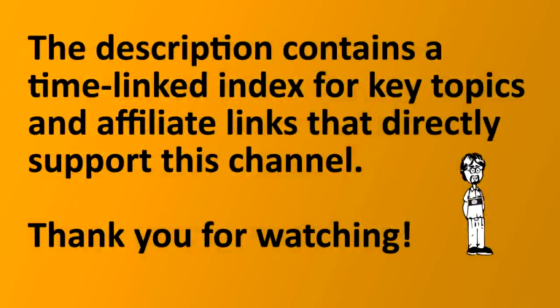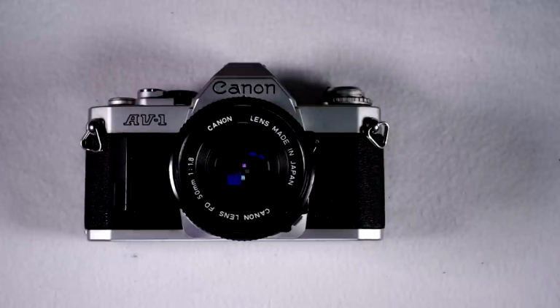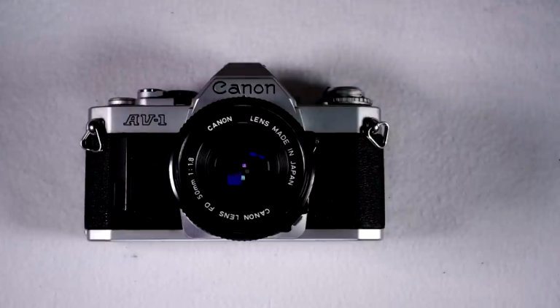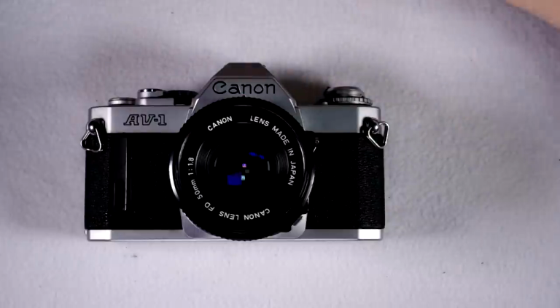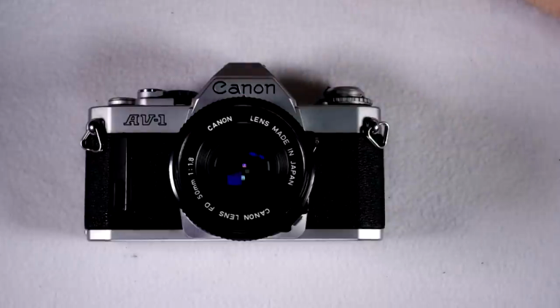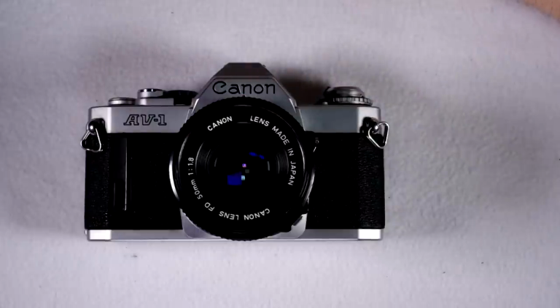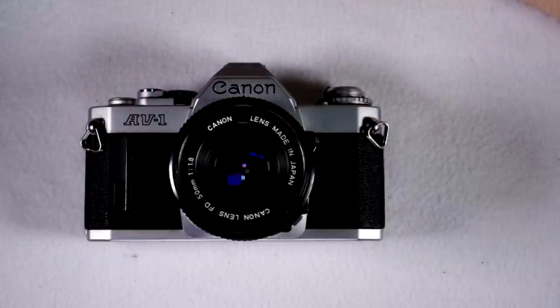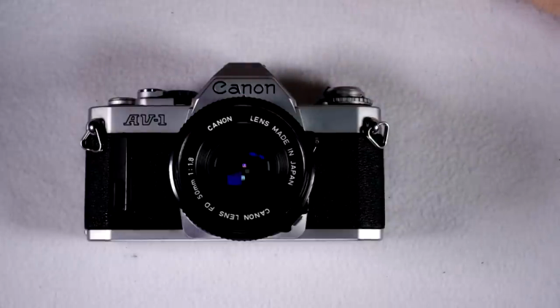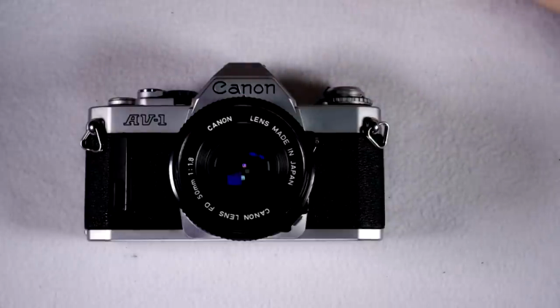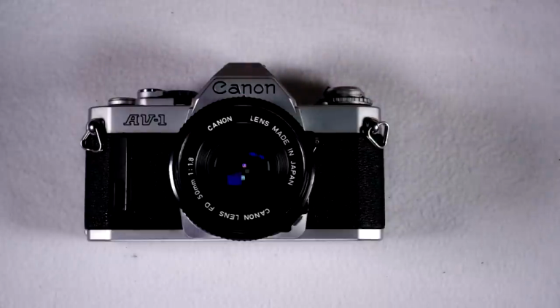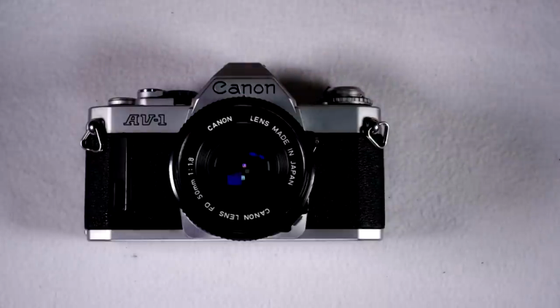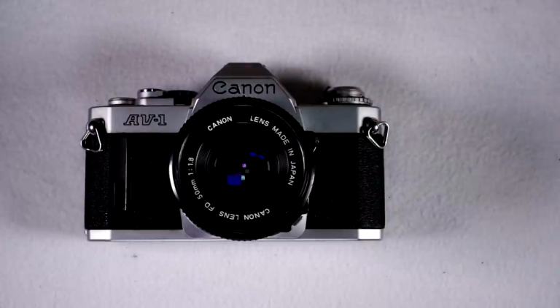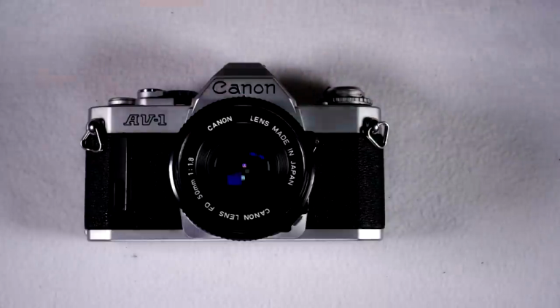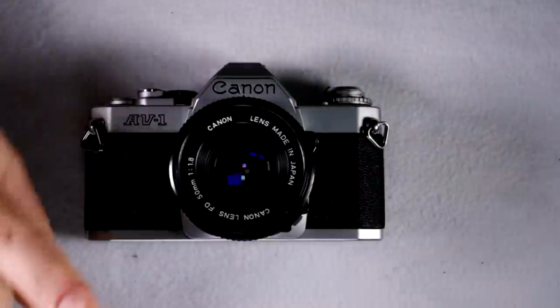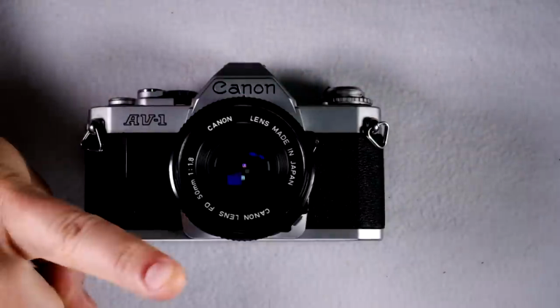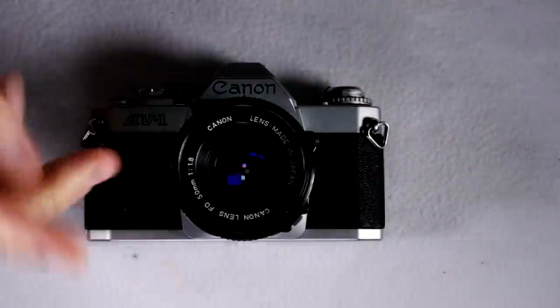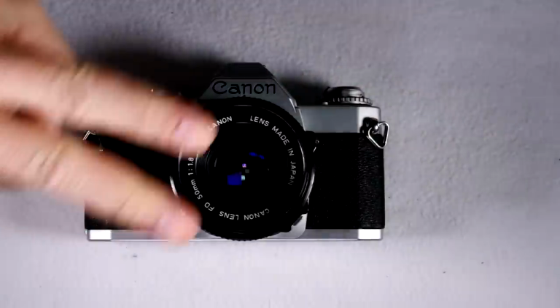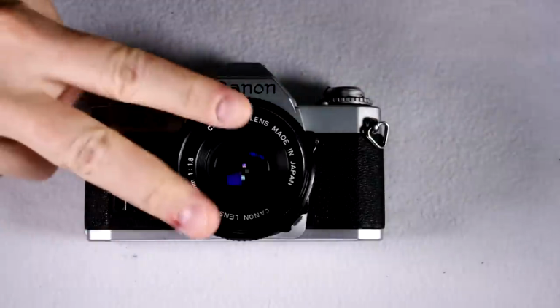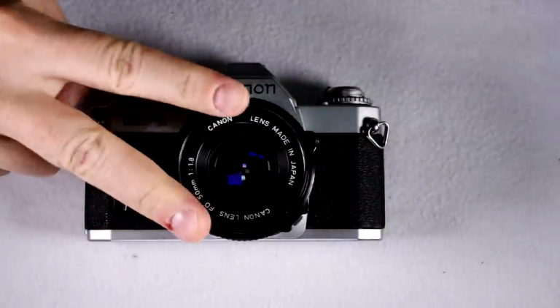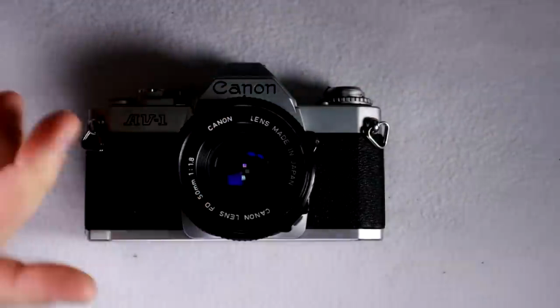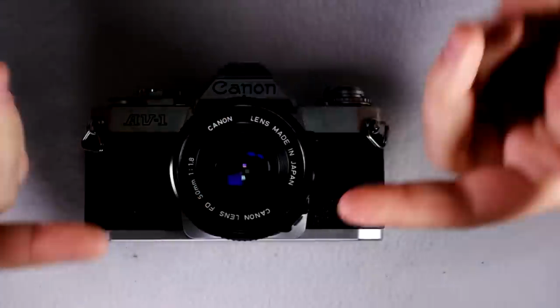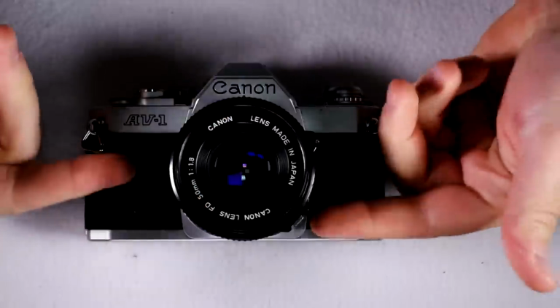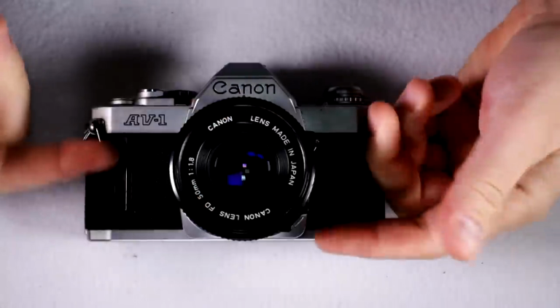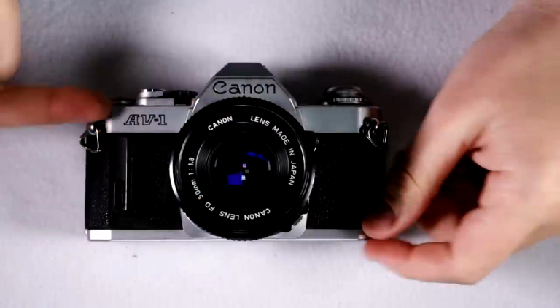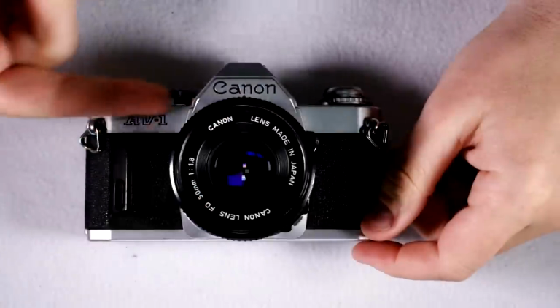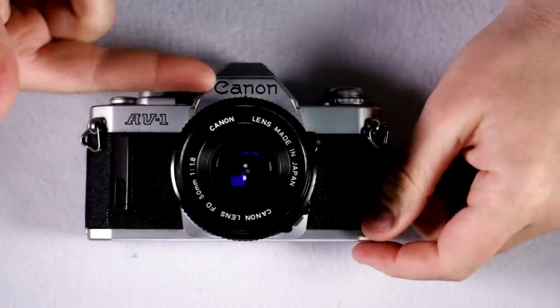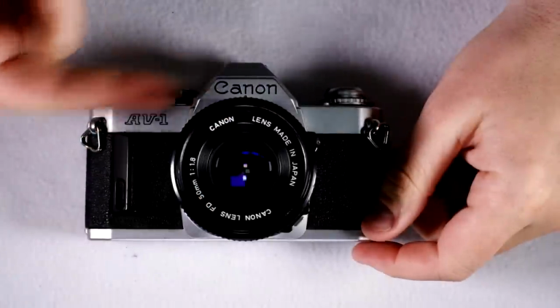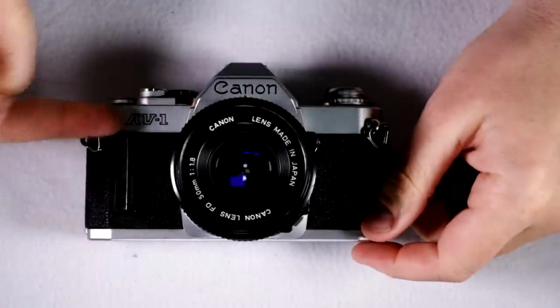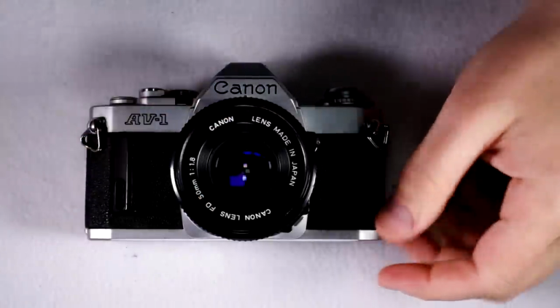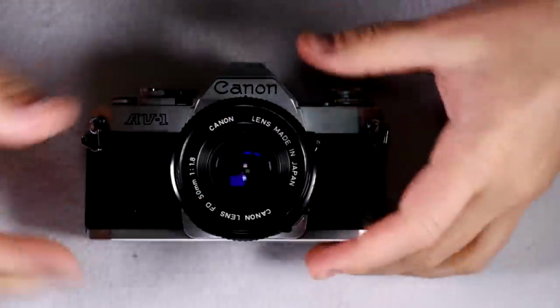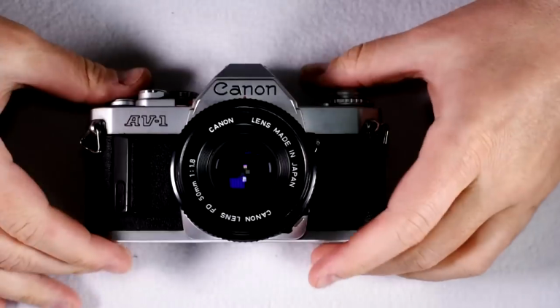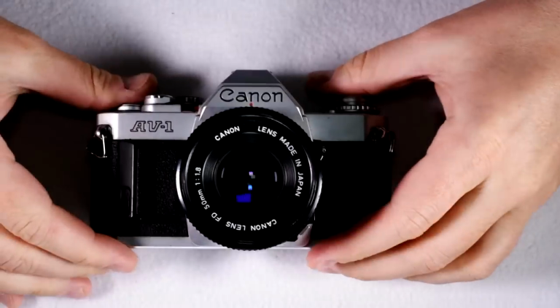Hello everybody, and welcome to this, my first of two videos on the Canon AV1.